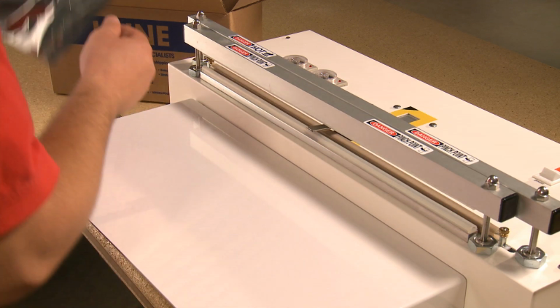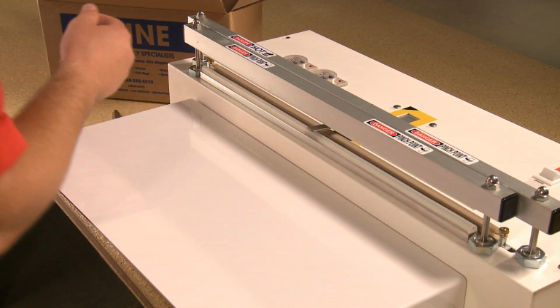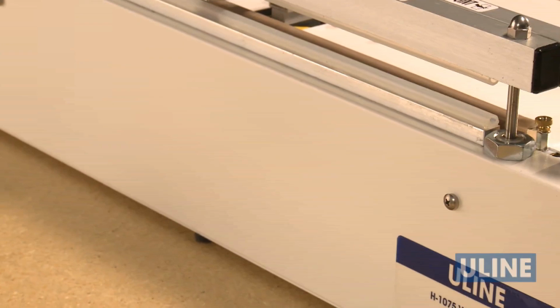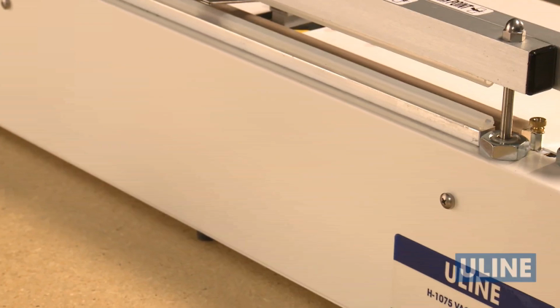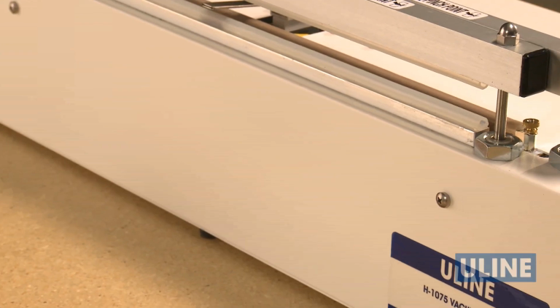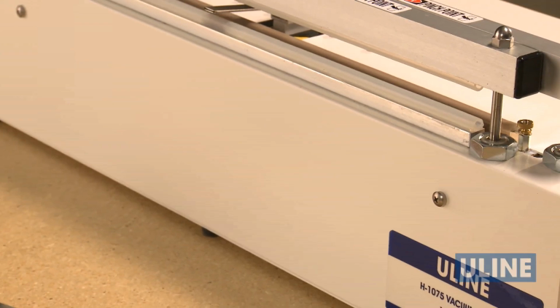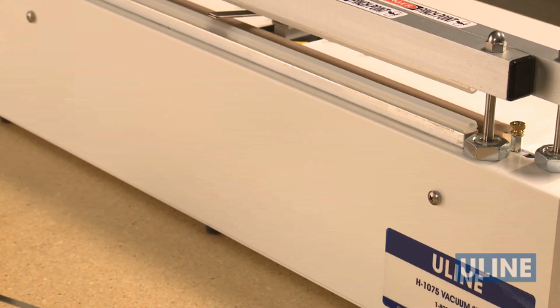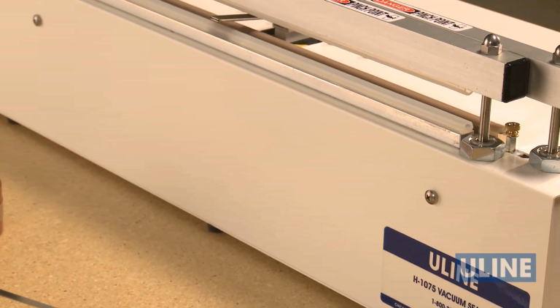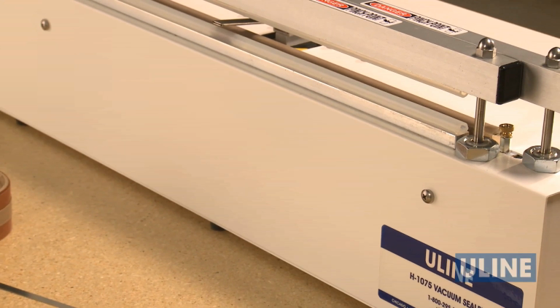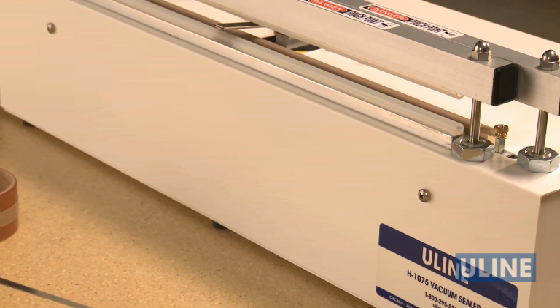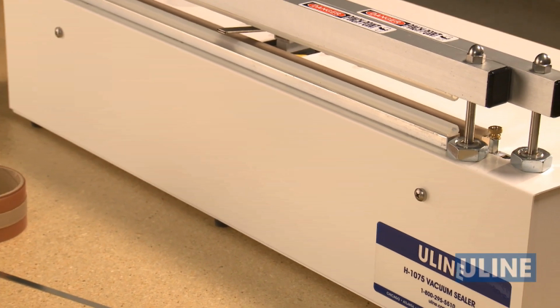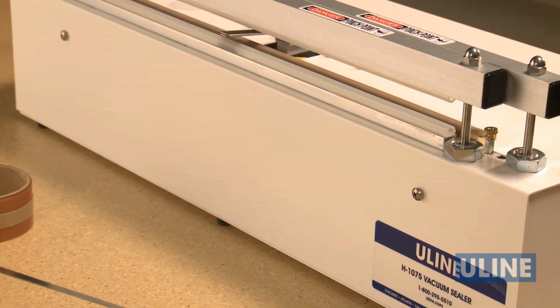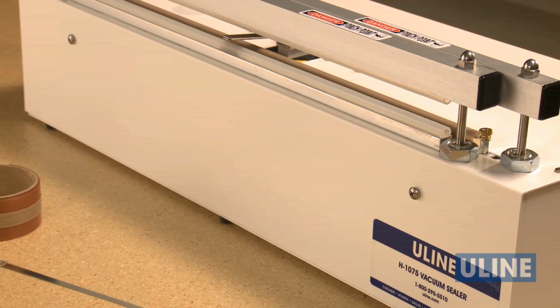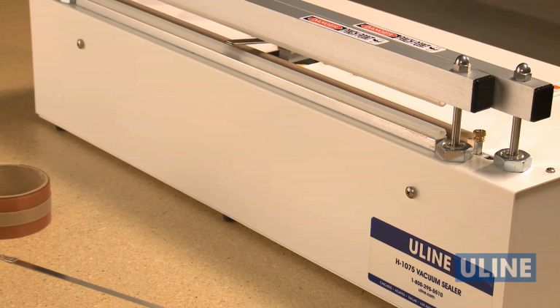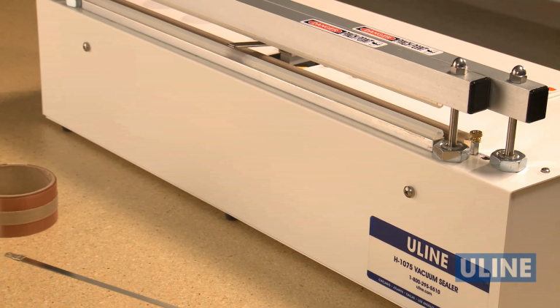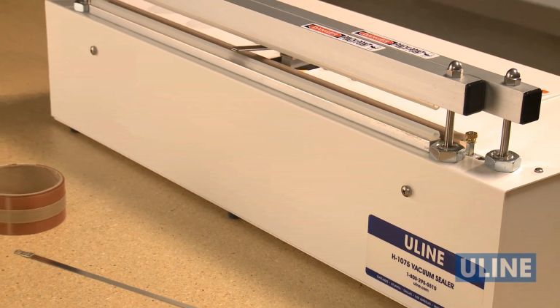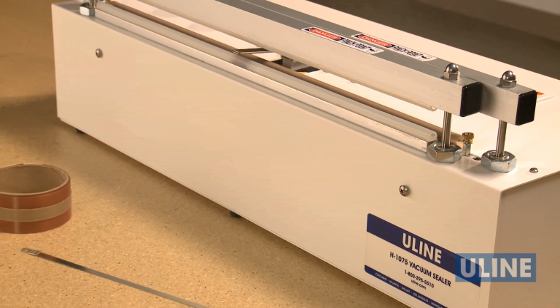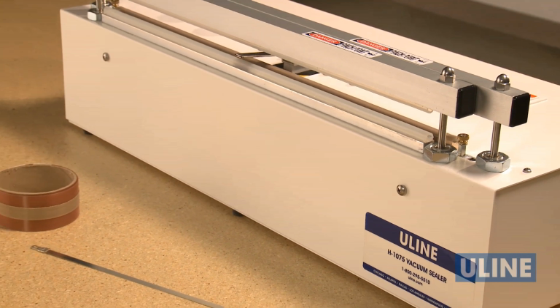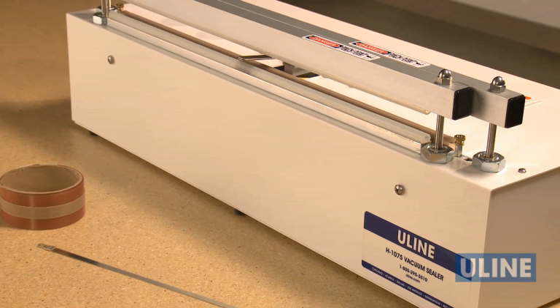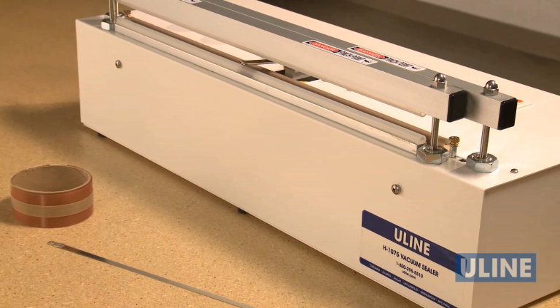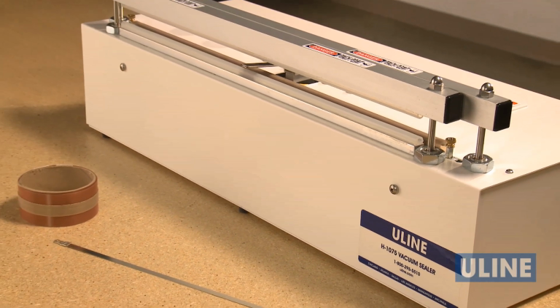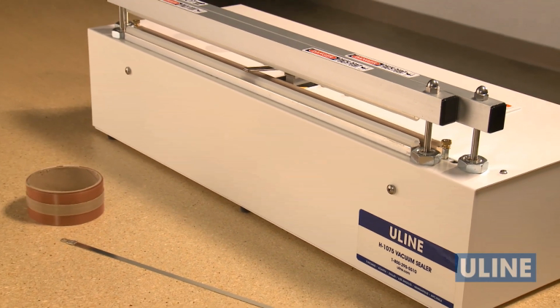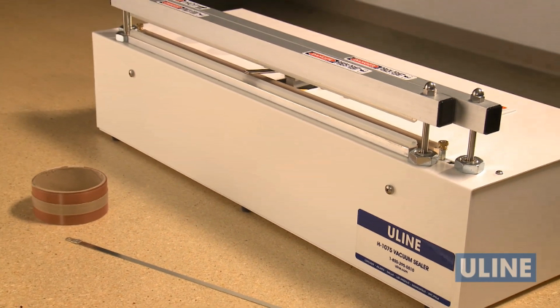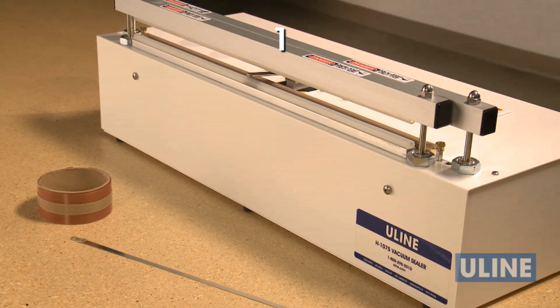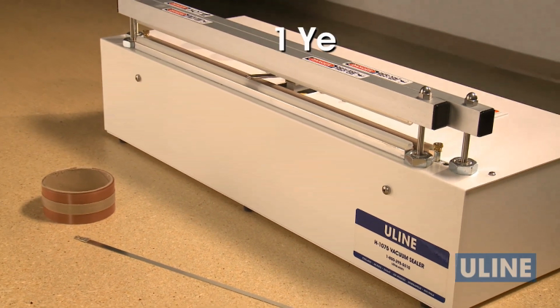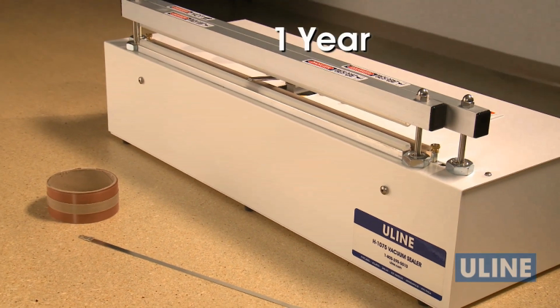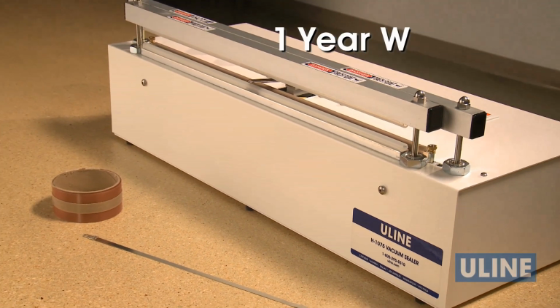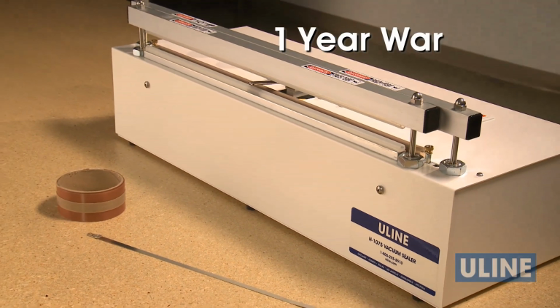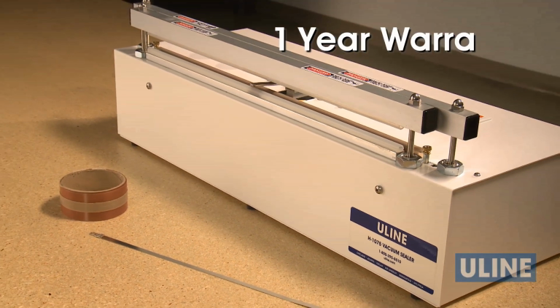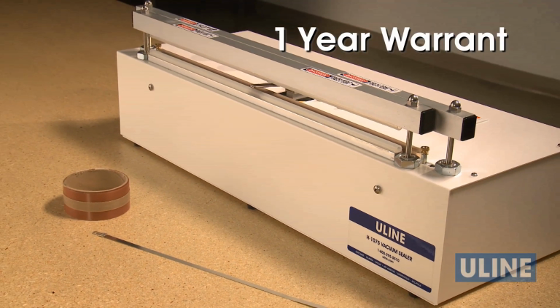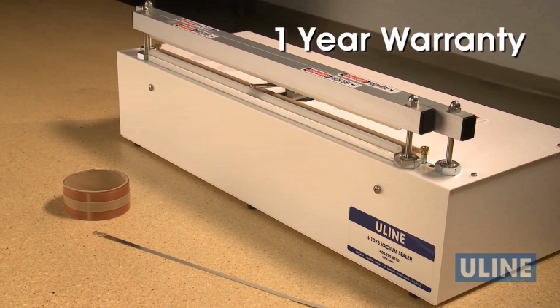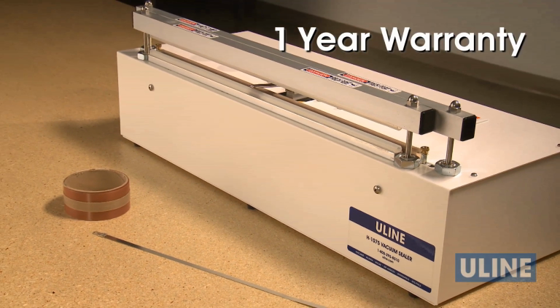Each sealer is shipped with replacement Teflon tape and cover, and comes with a one-year warranty.